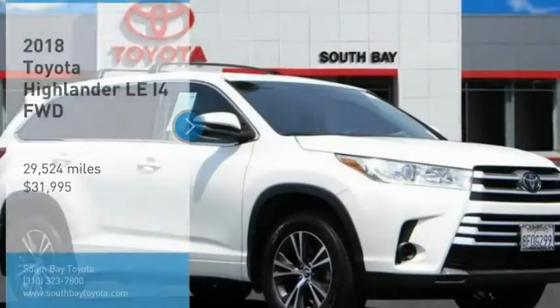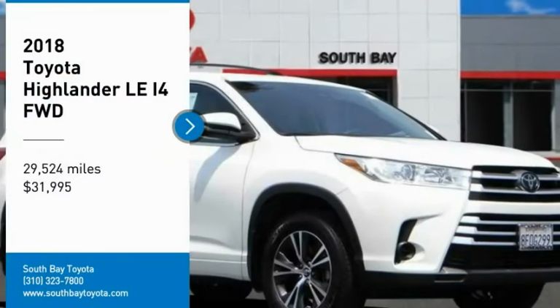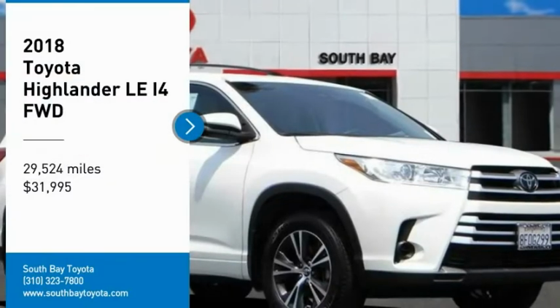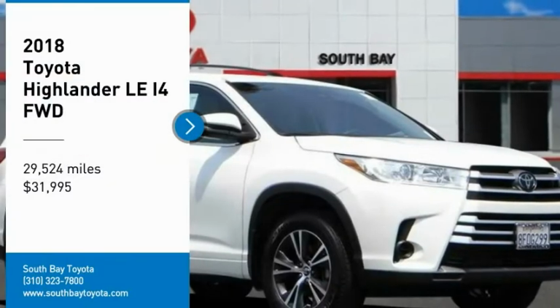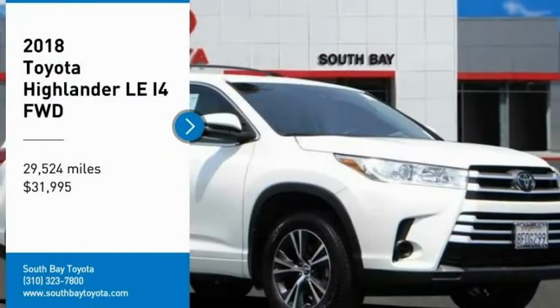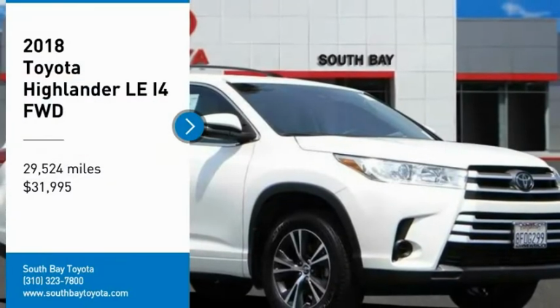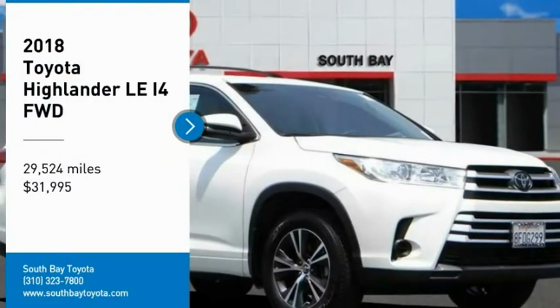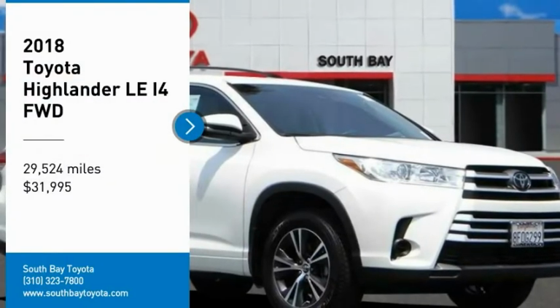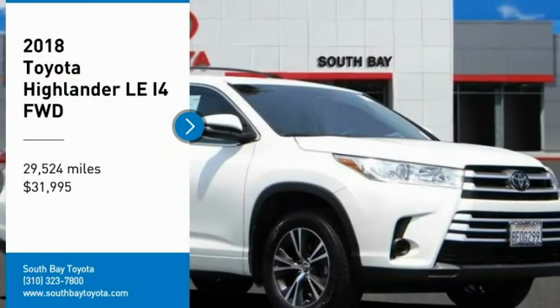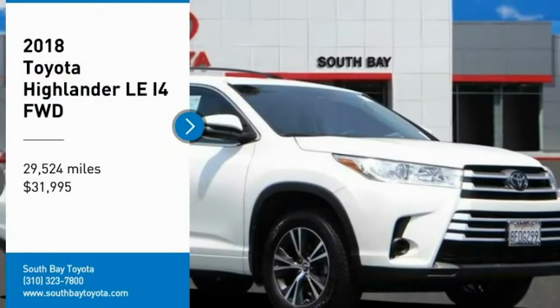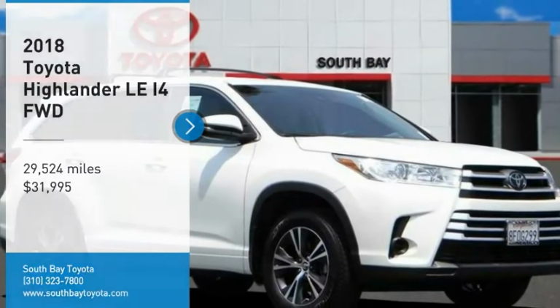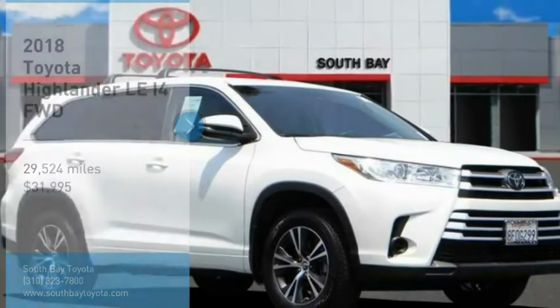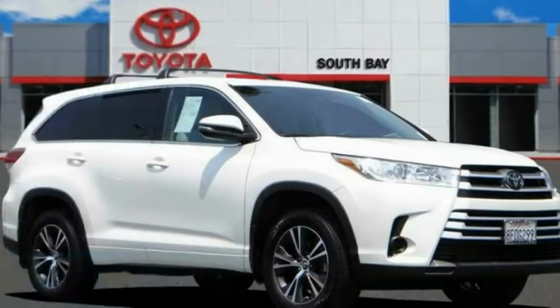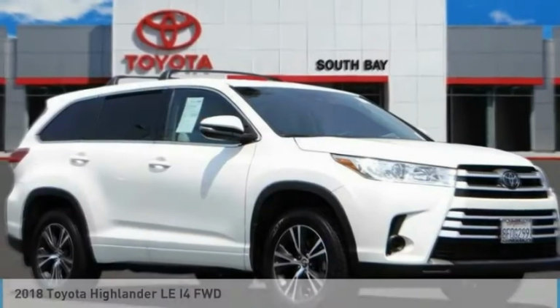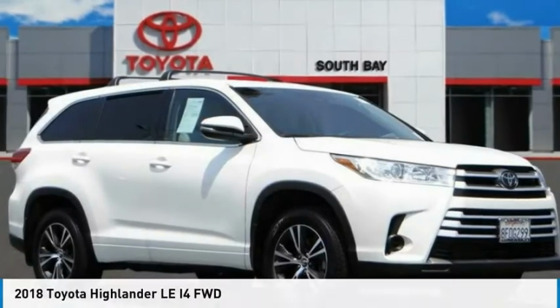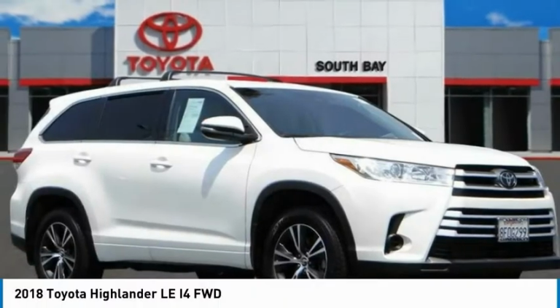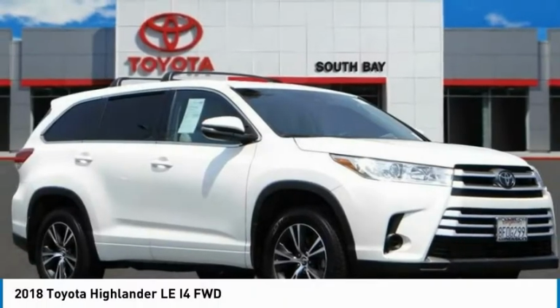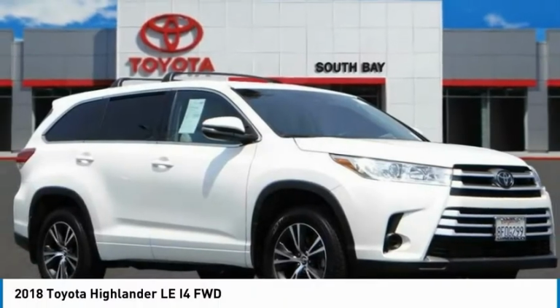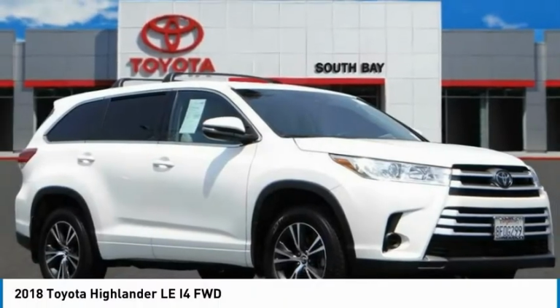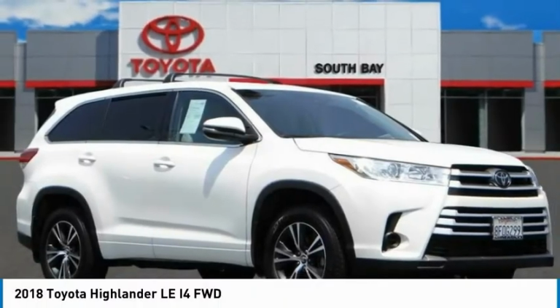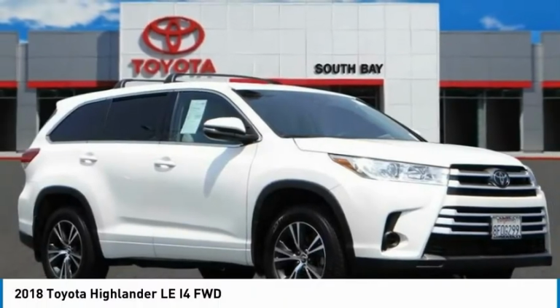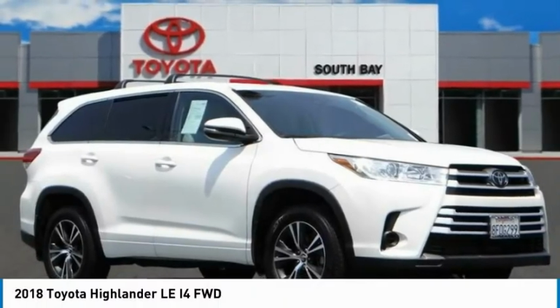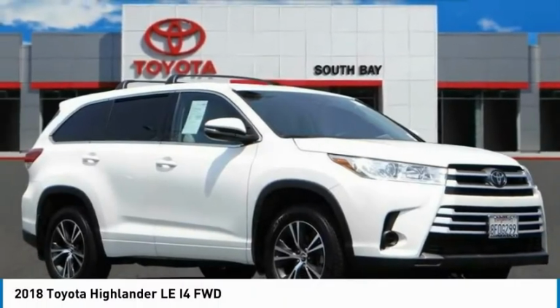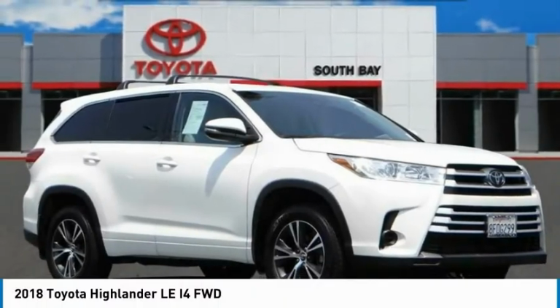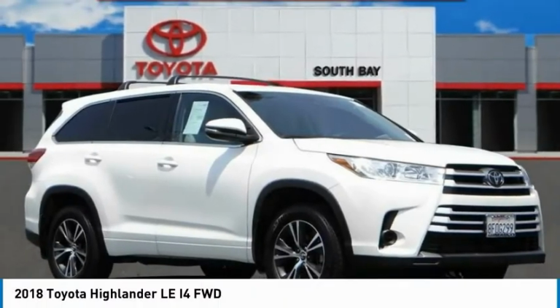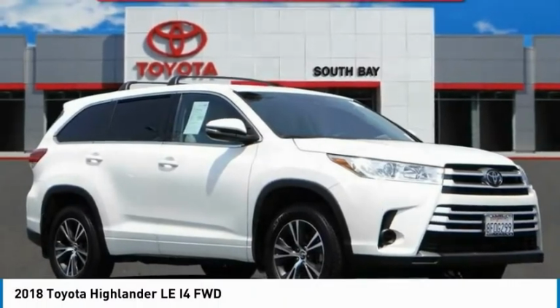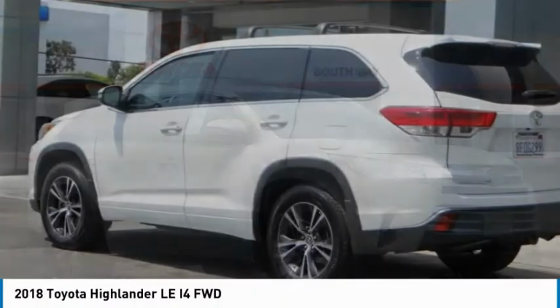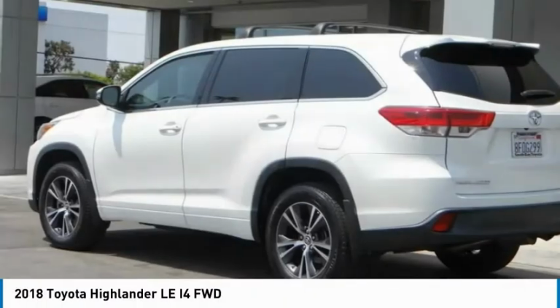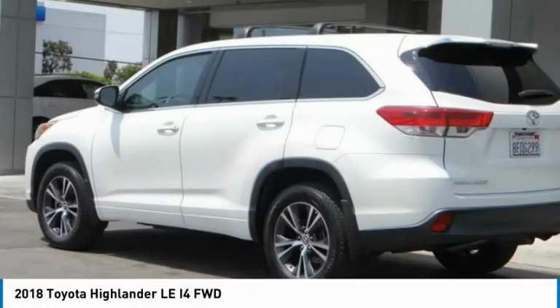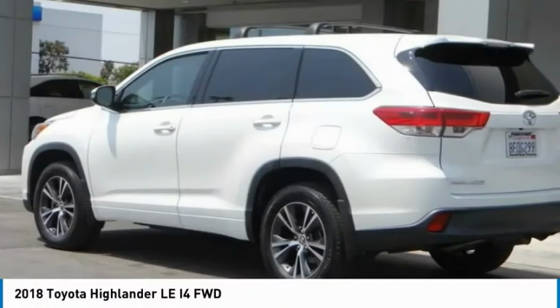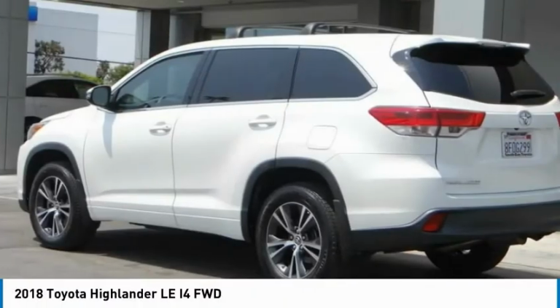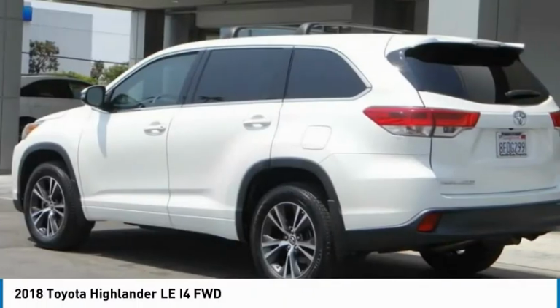We are pleased to show you the 2018 Highlander. The Highlander is the SUV that's thought of everything.